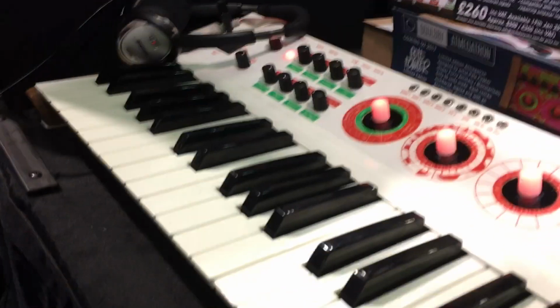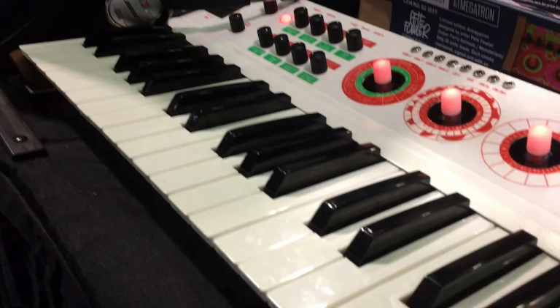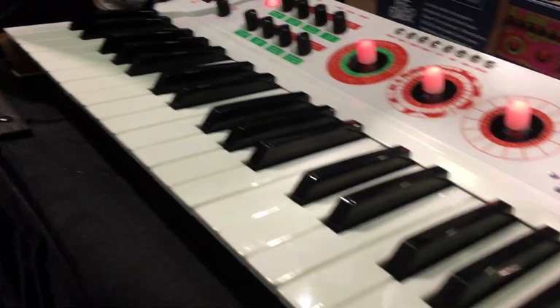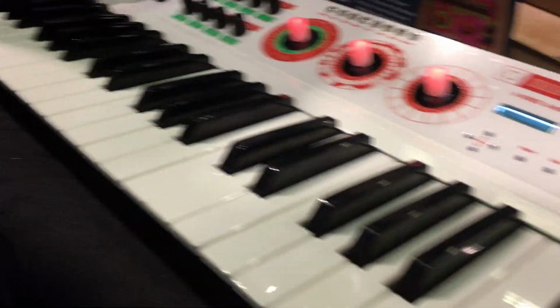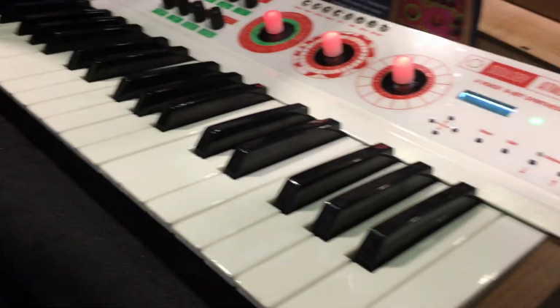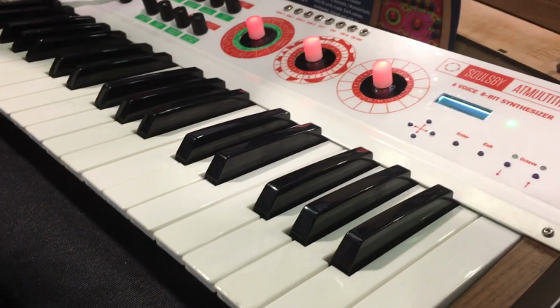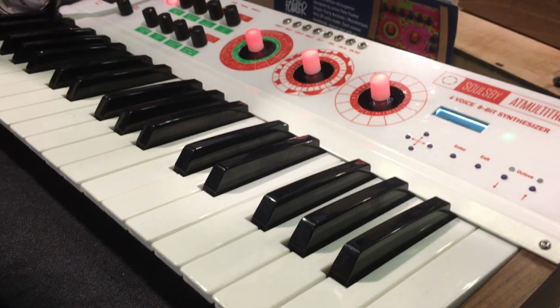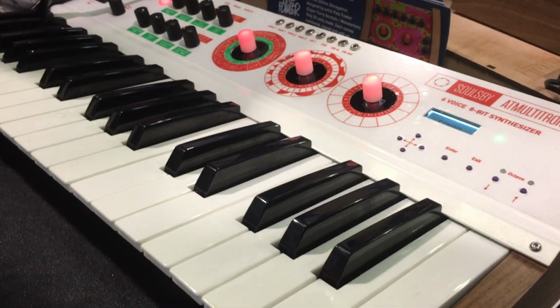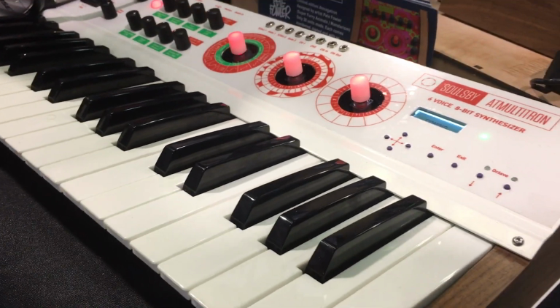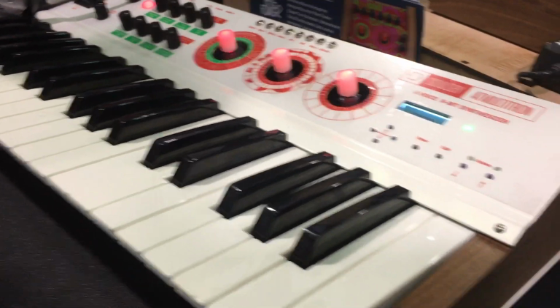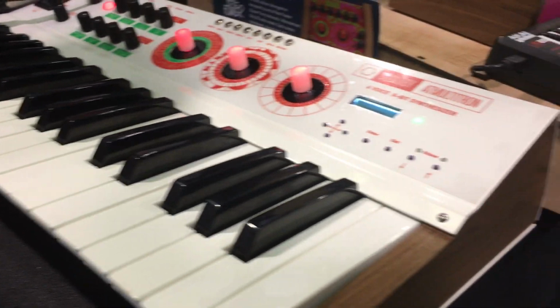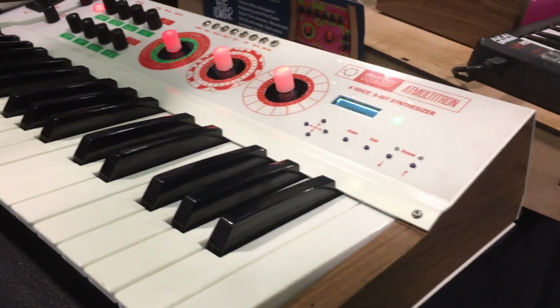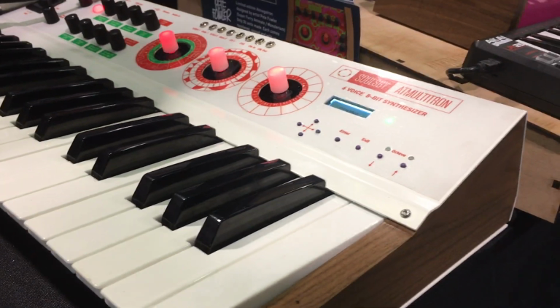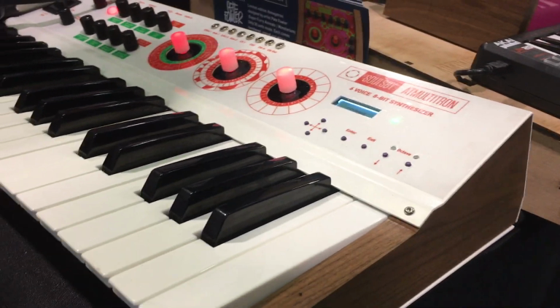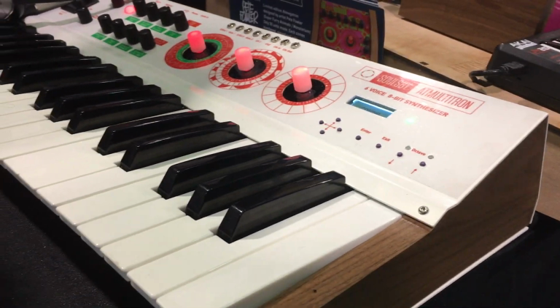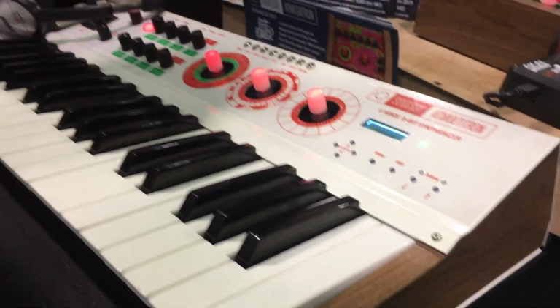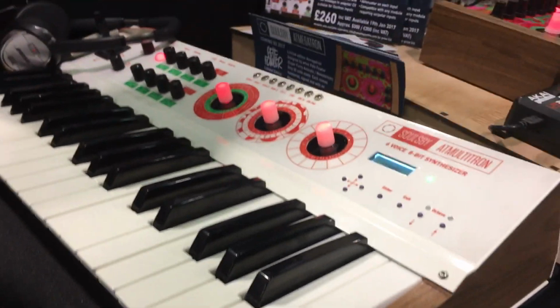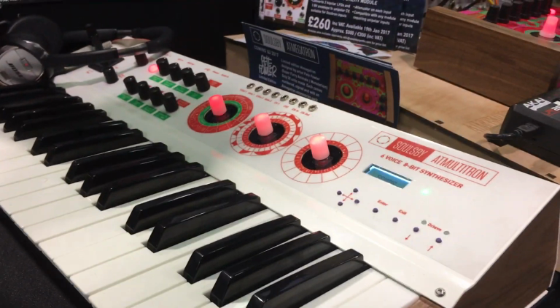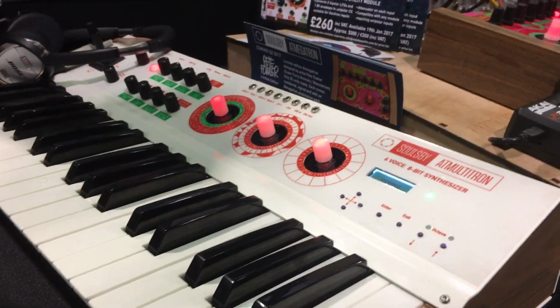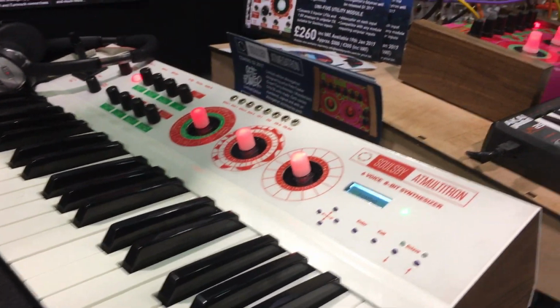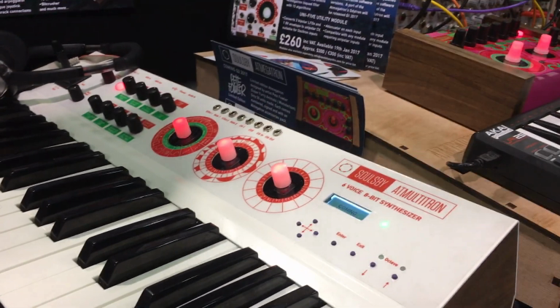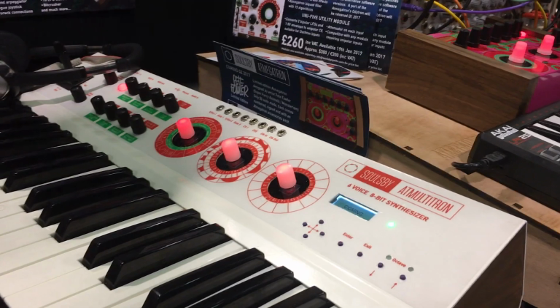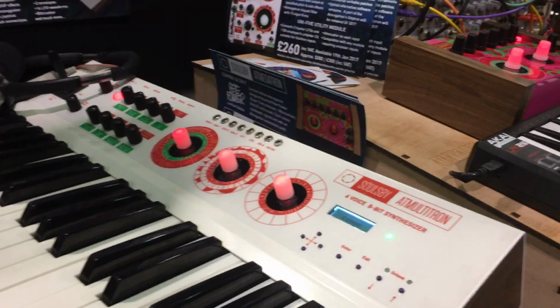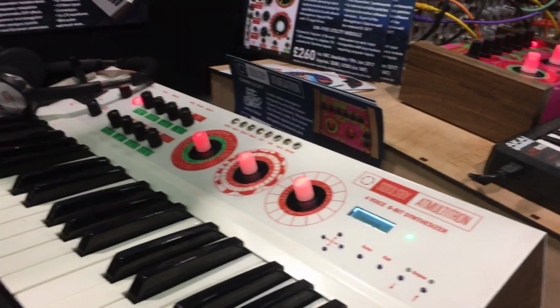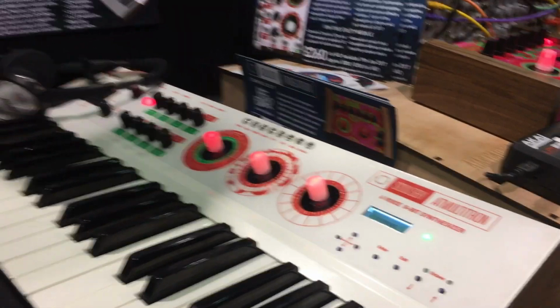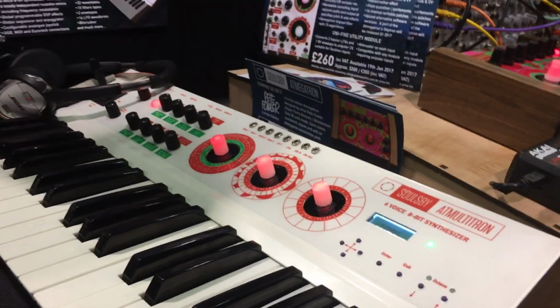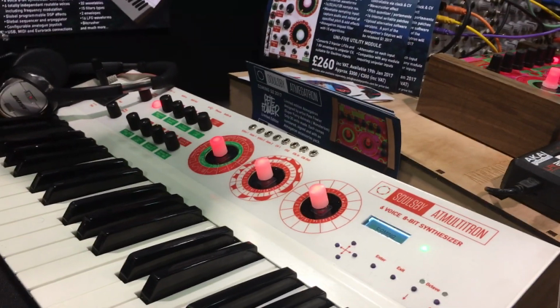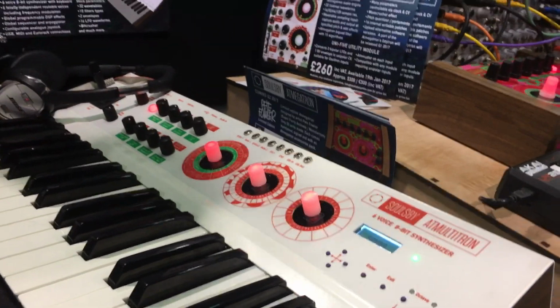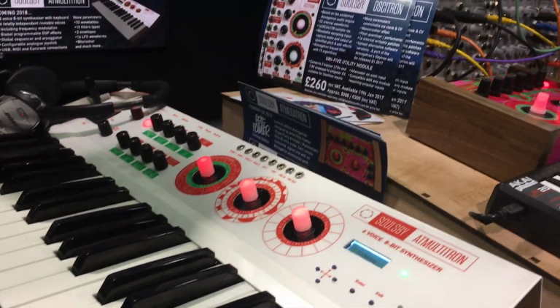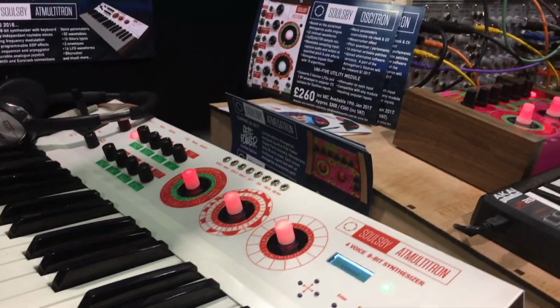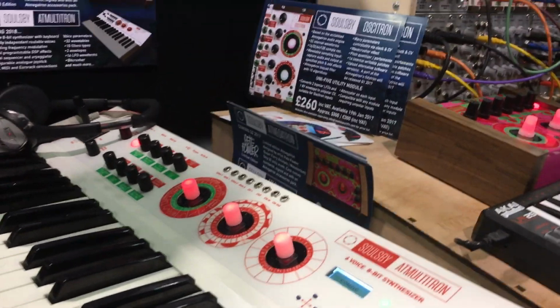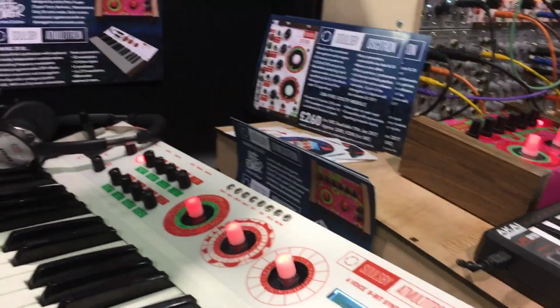I'm impressed with what a month's work has yielded so far — you have a semi-operational prototype already.